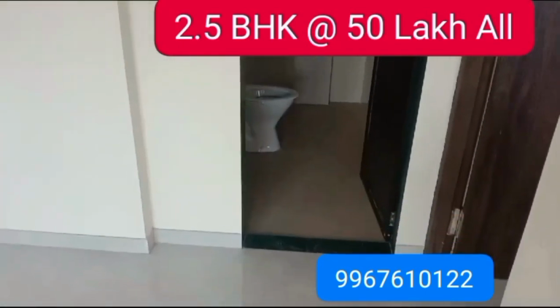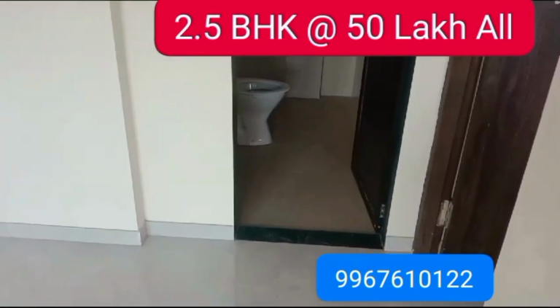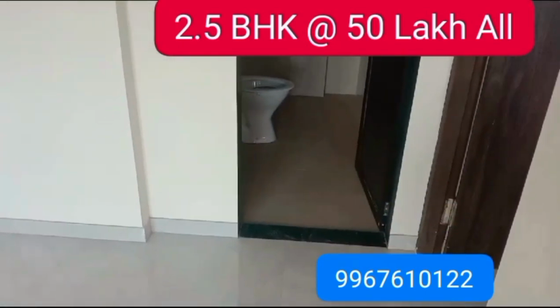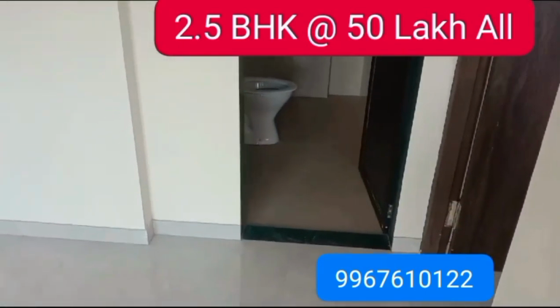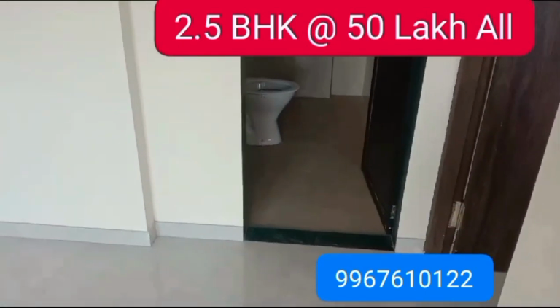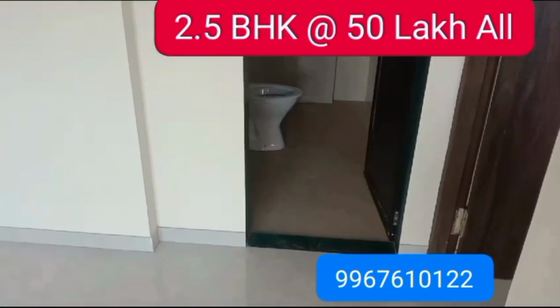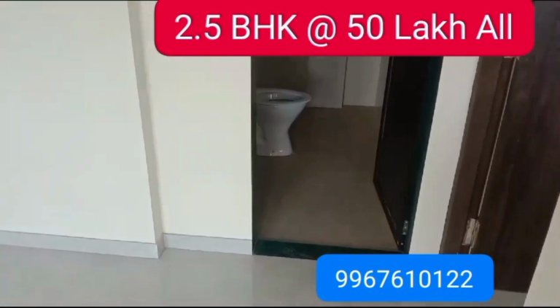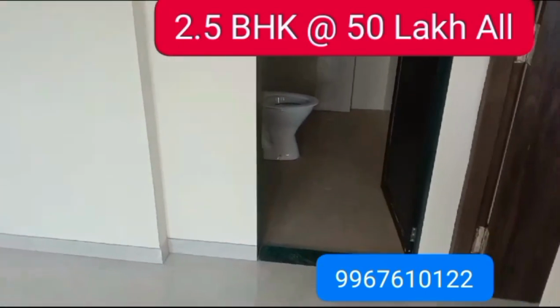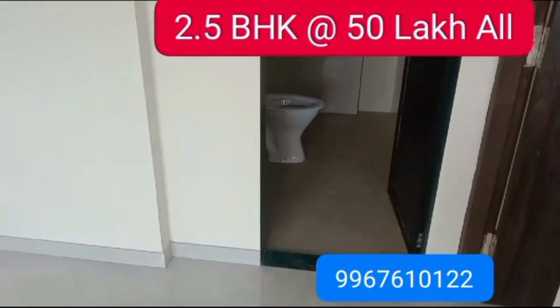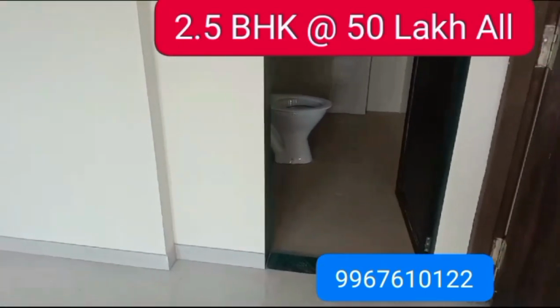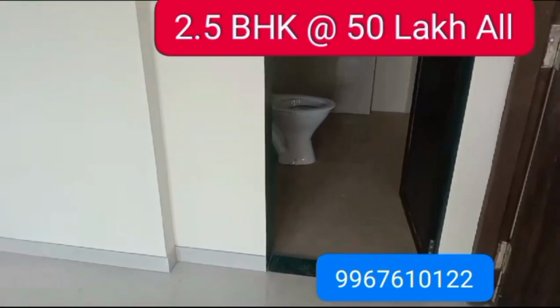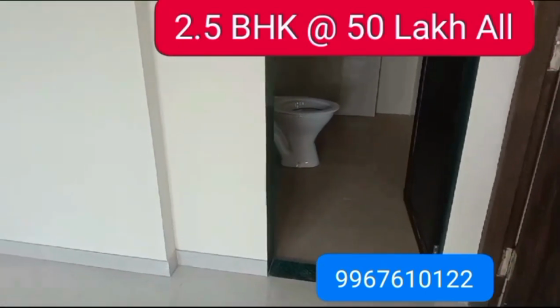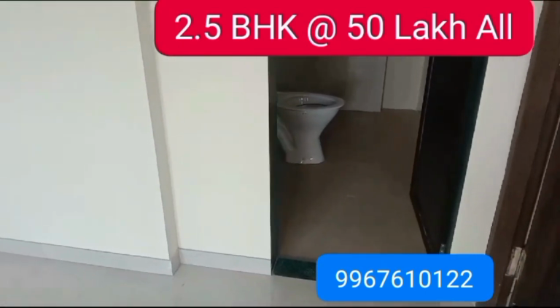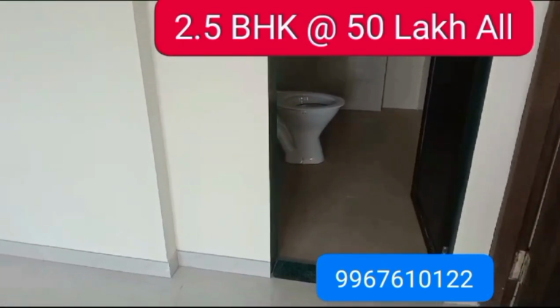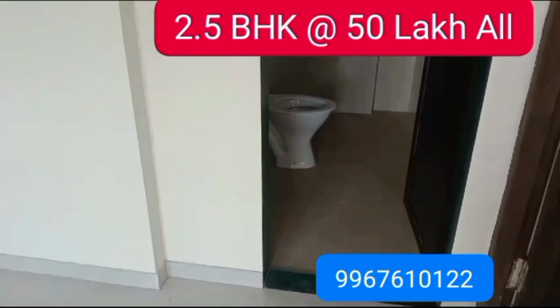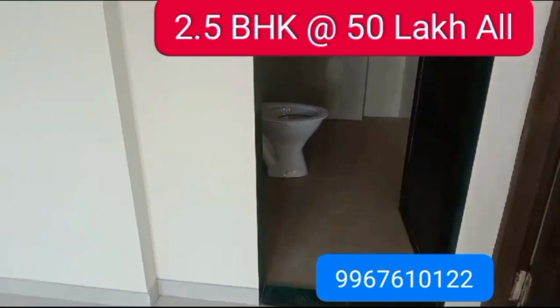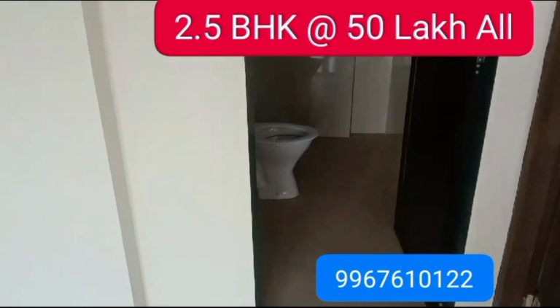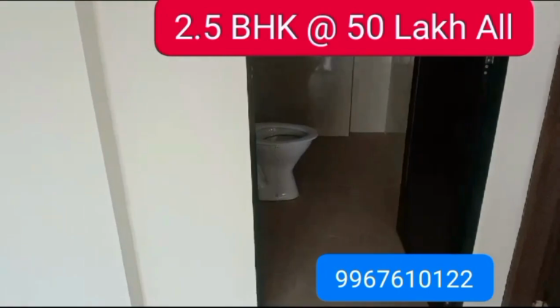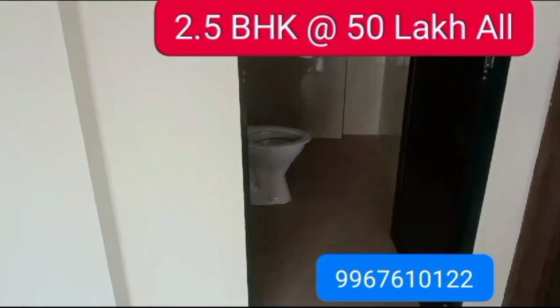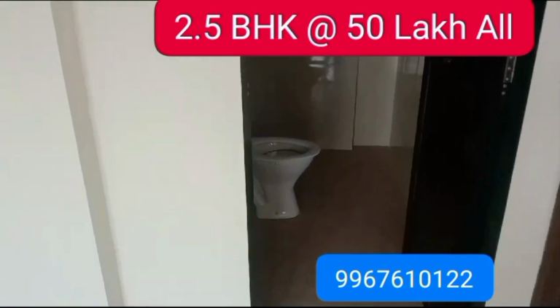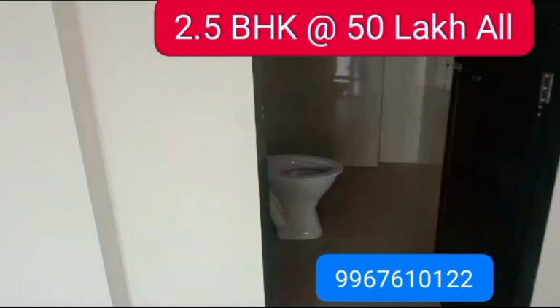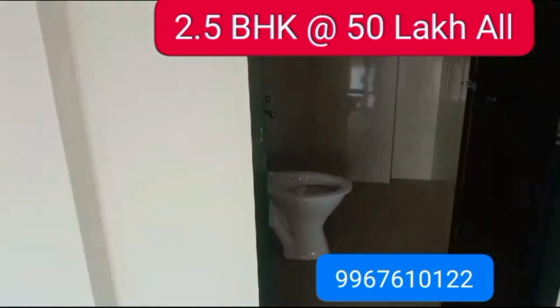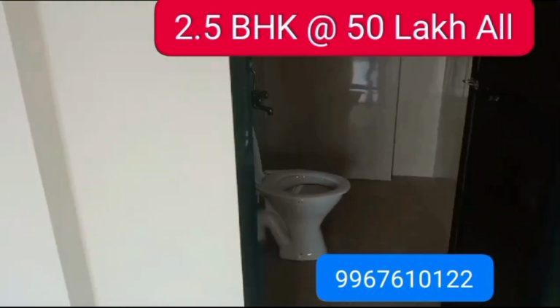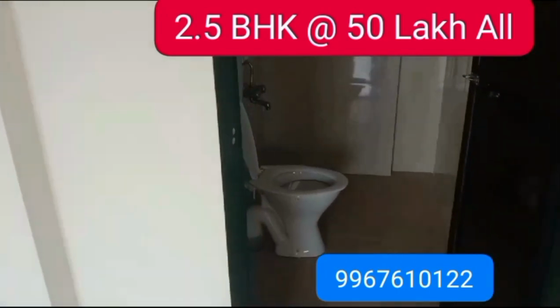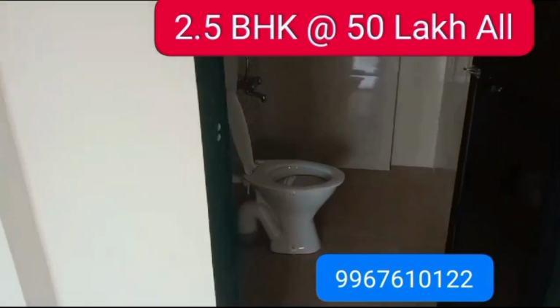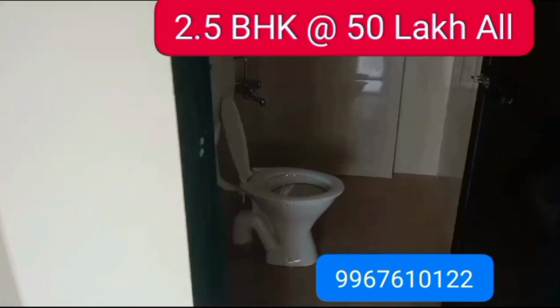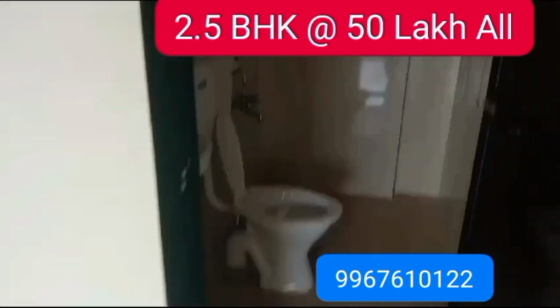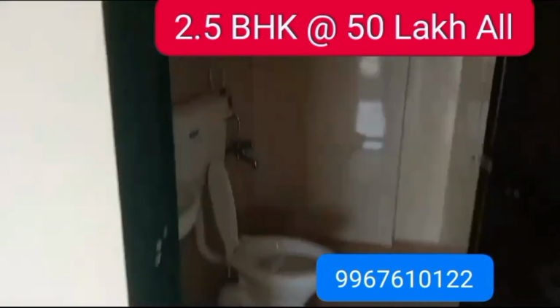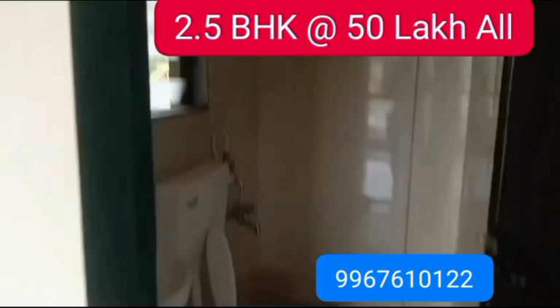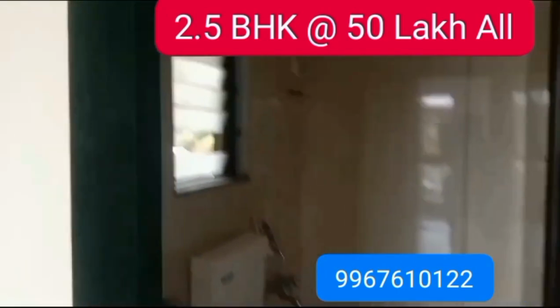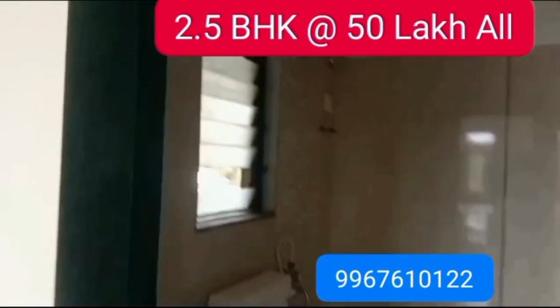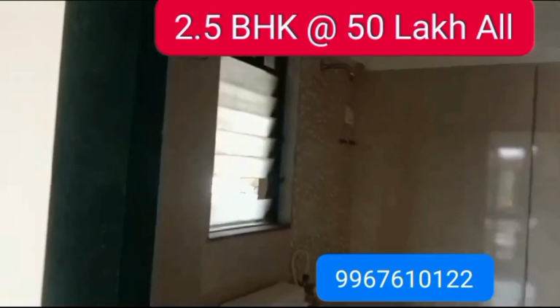This is the third bedroom — the Master bedroom.